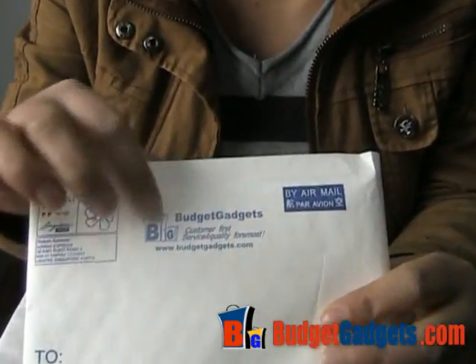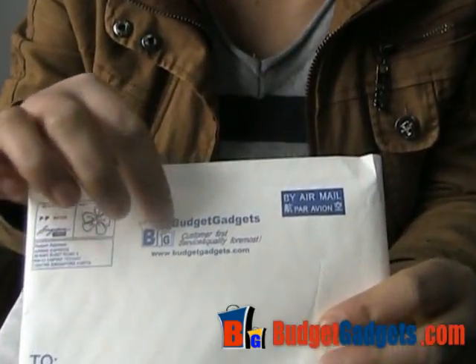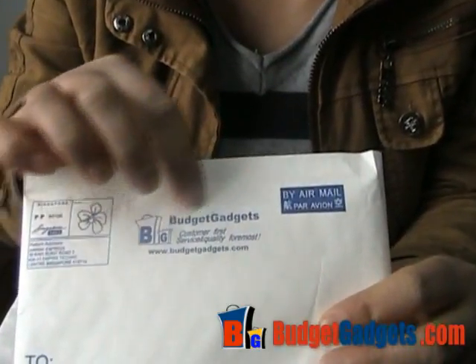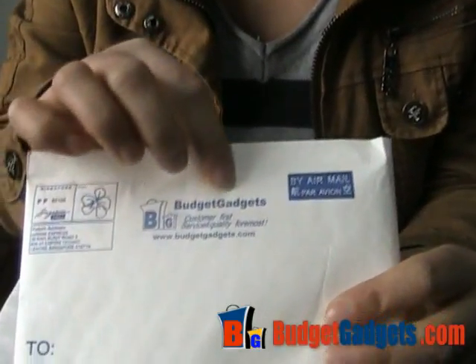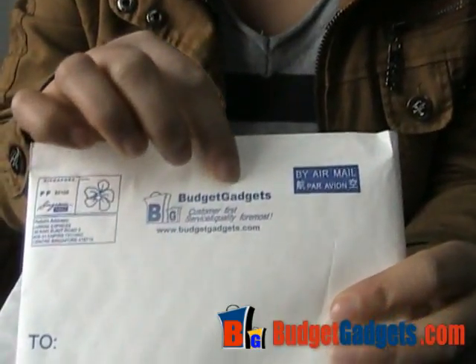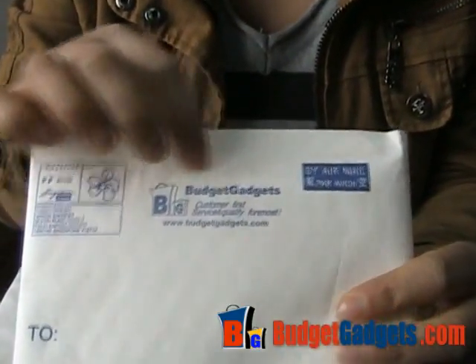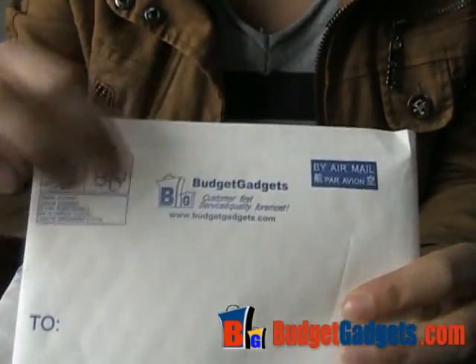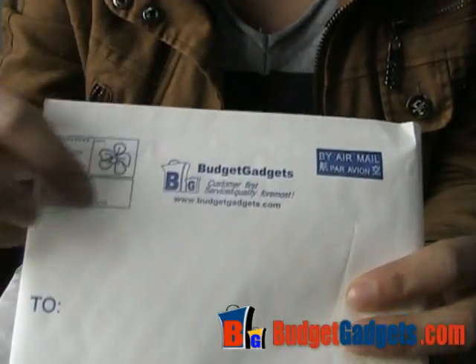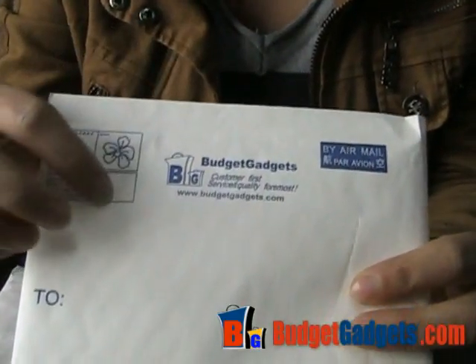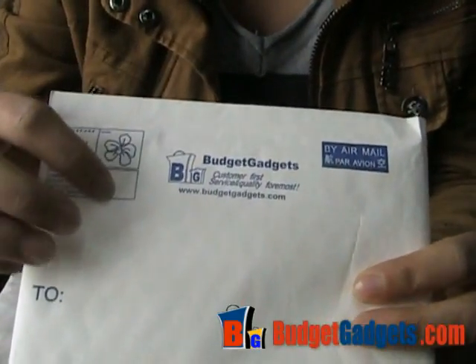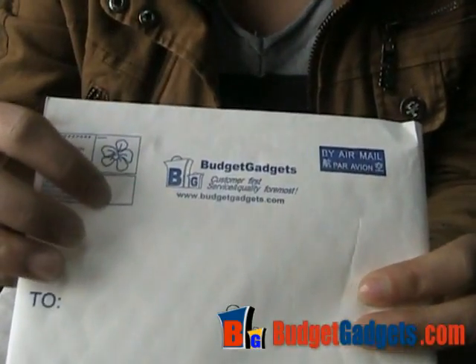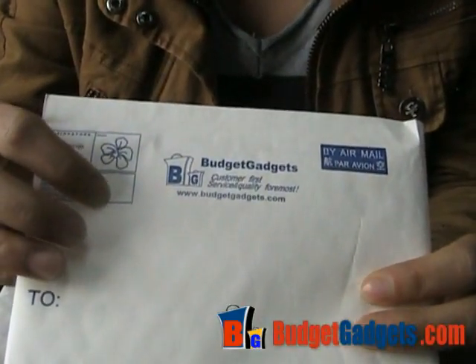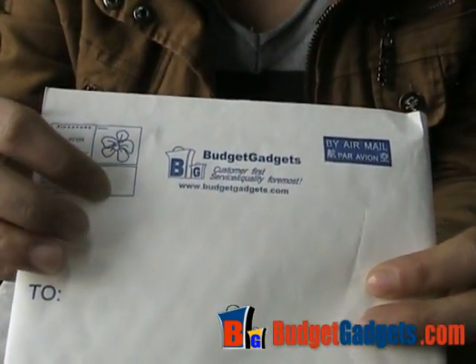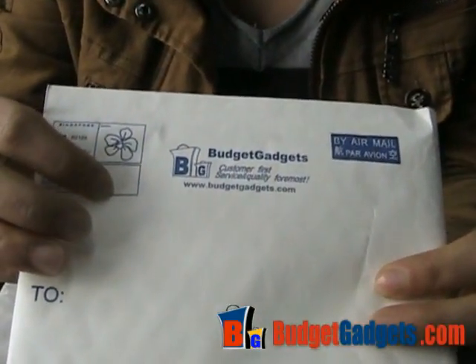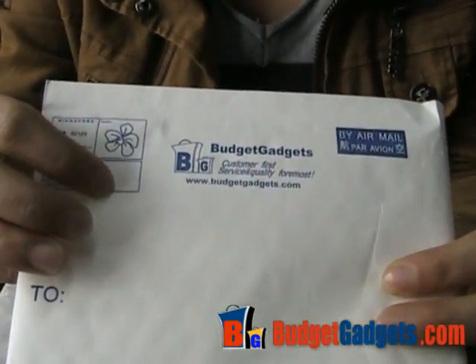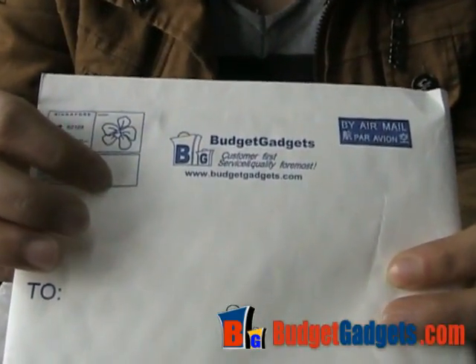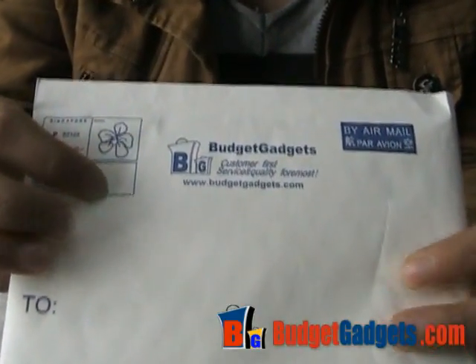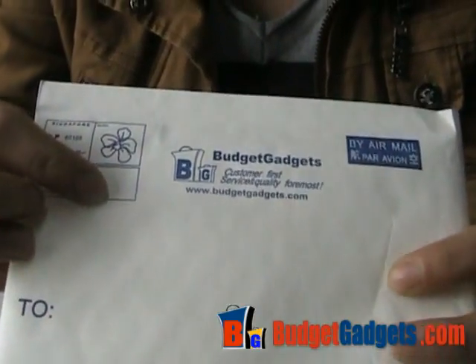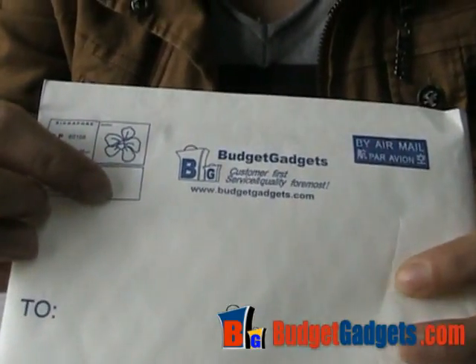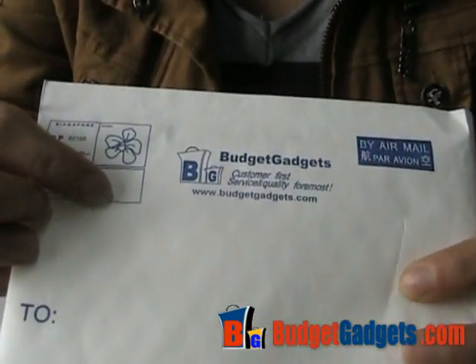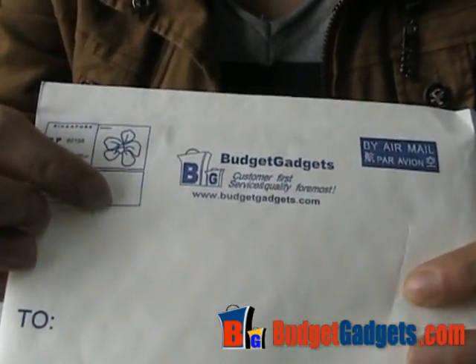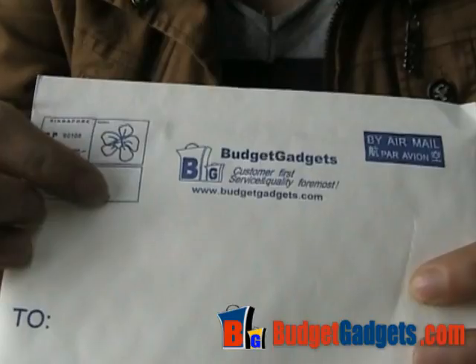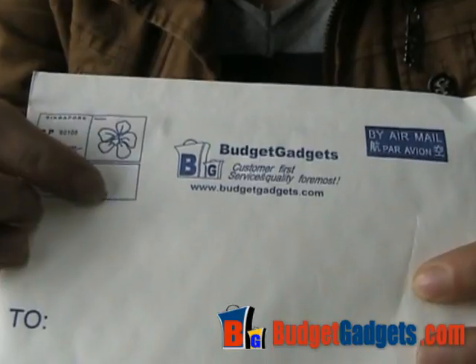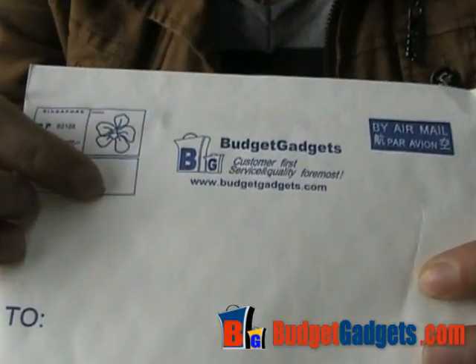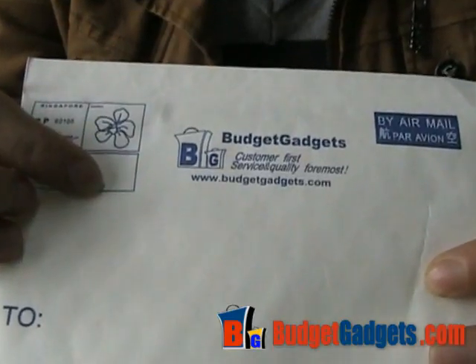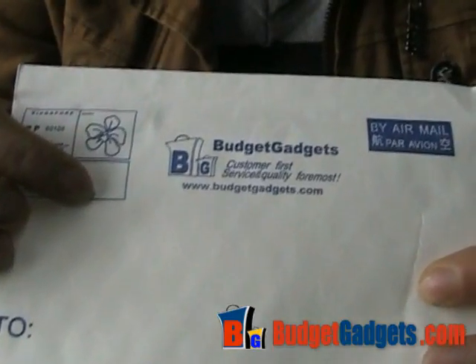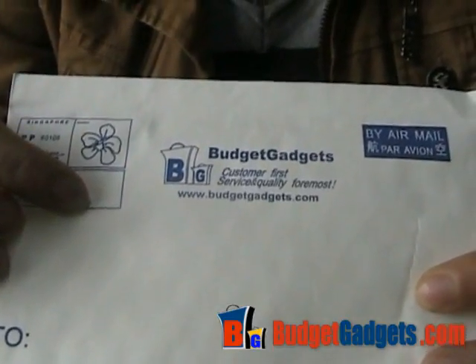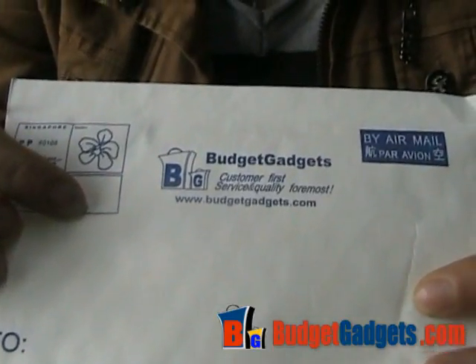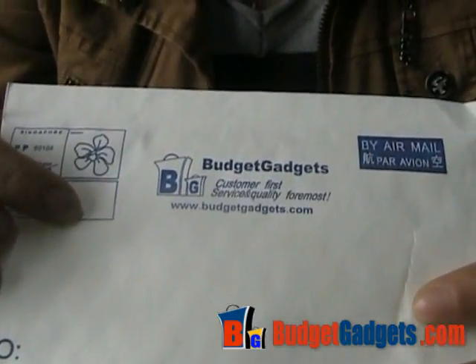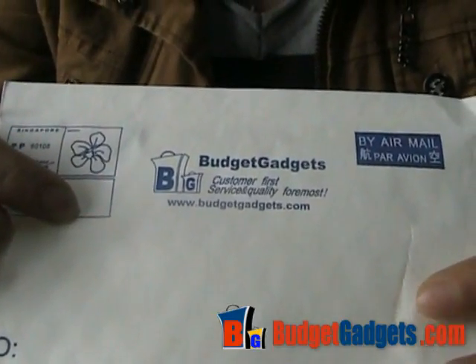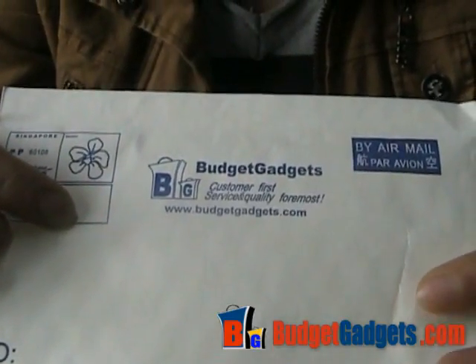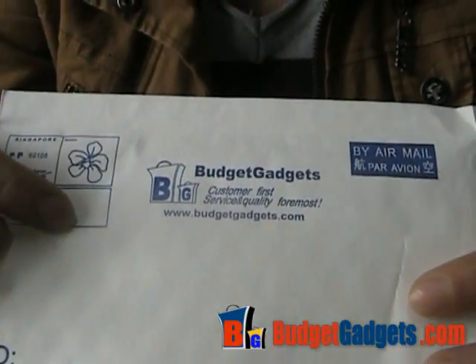BudgetGadgets.com. This is the front of the package.